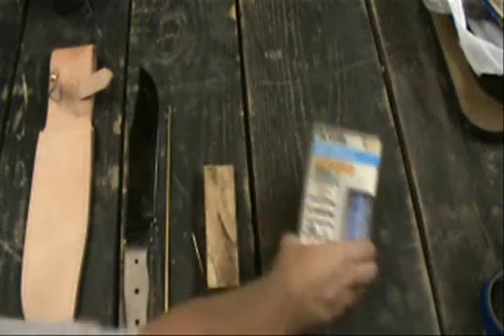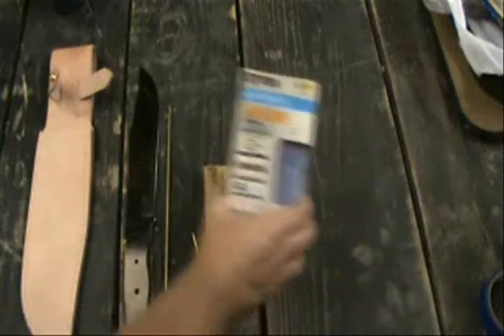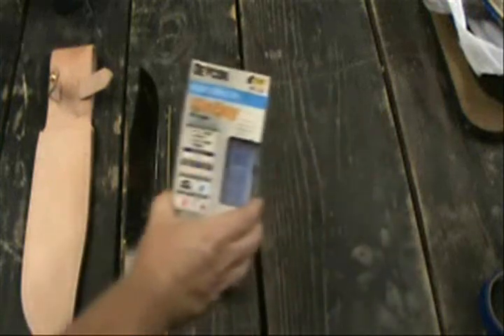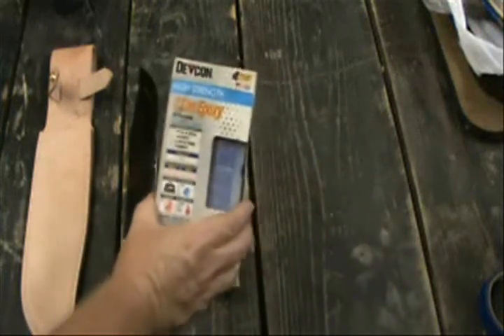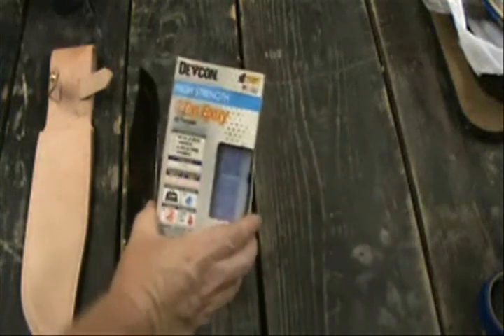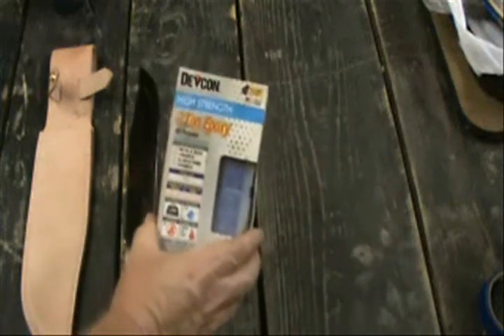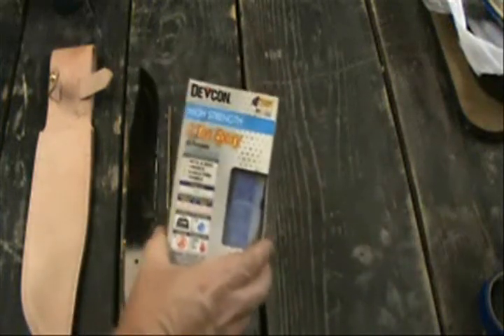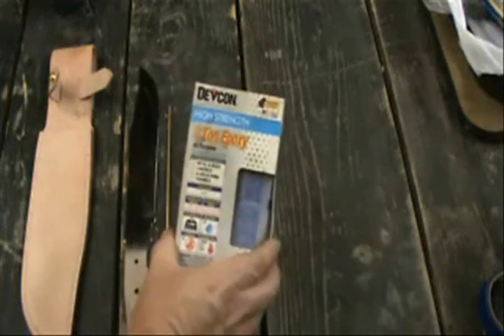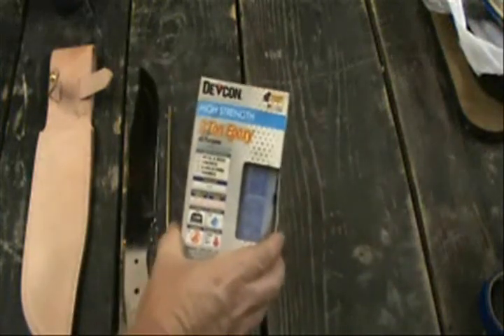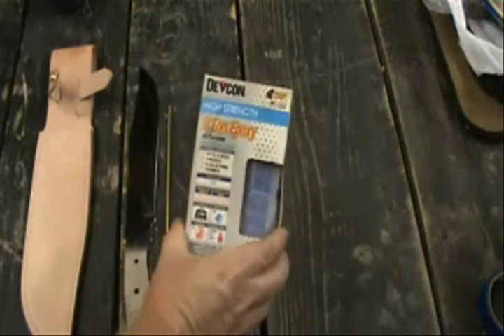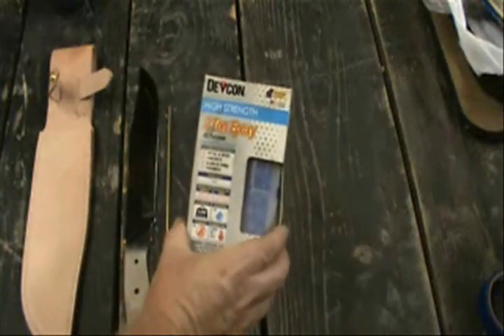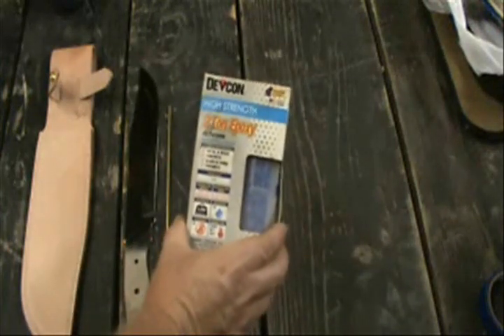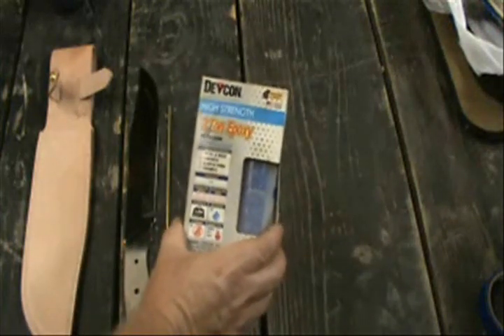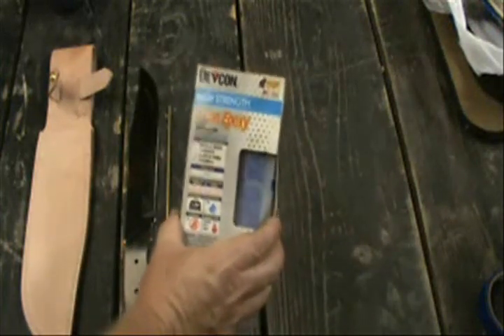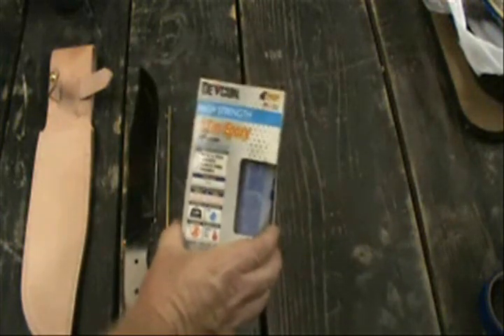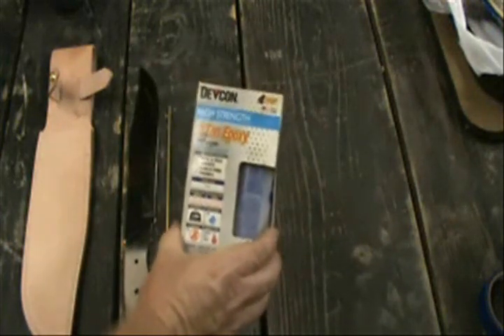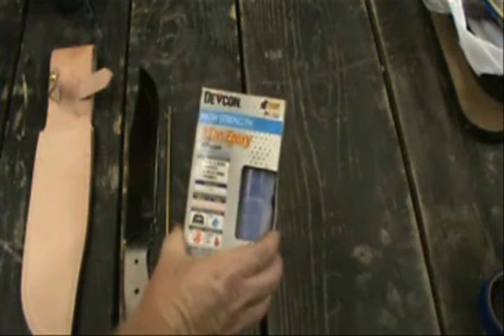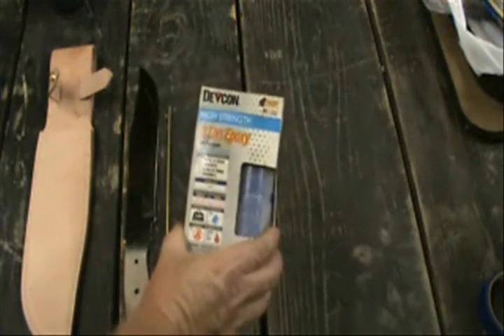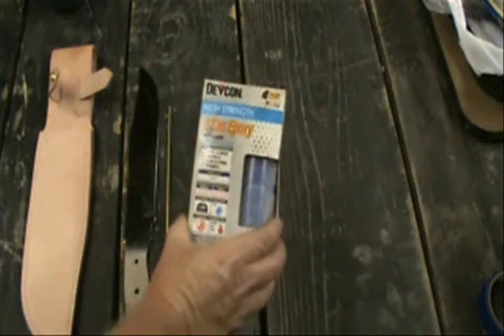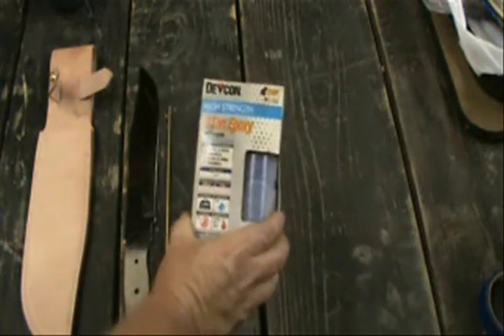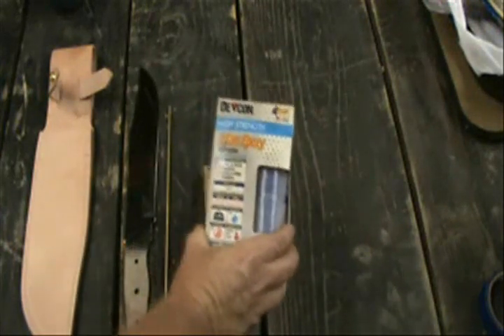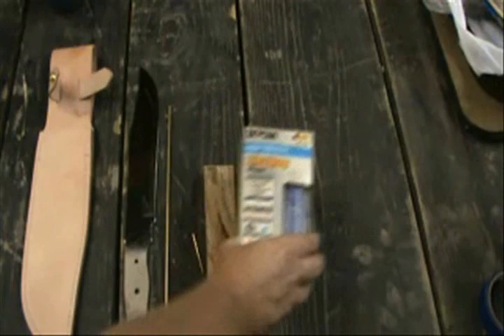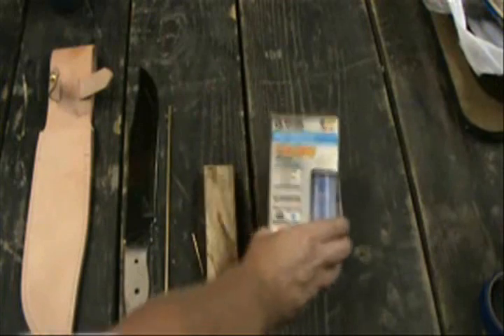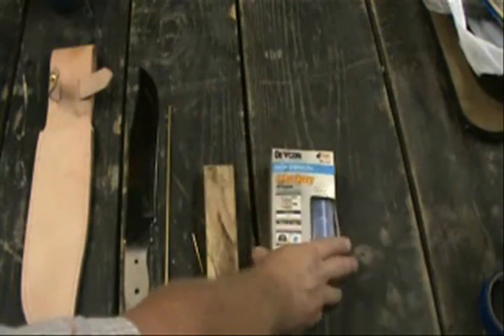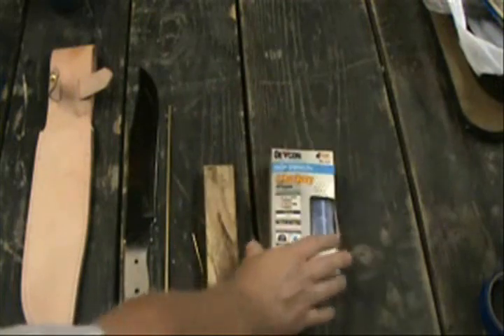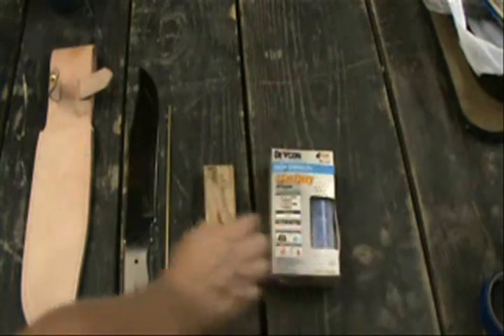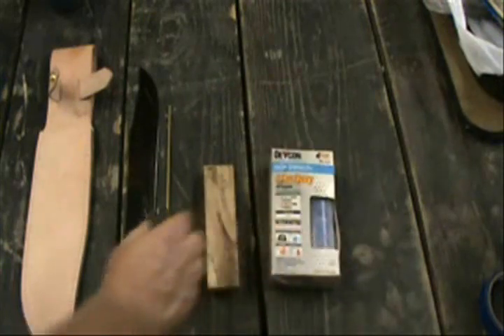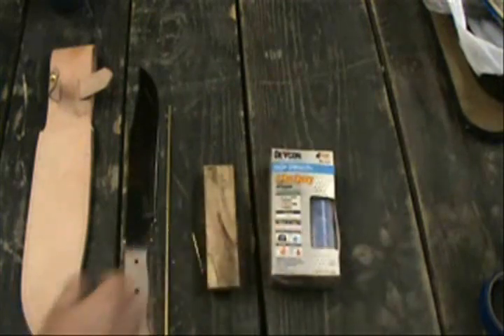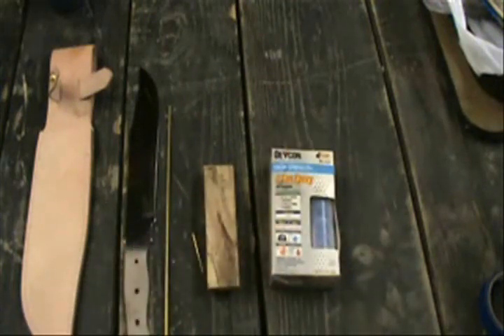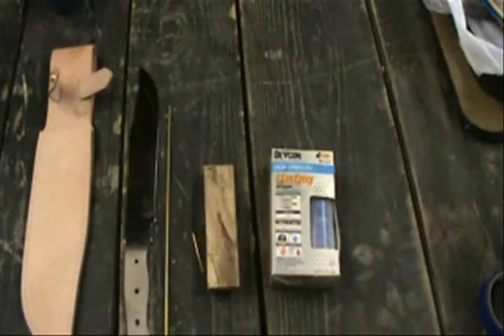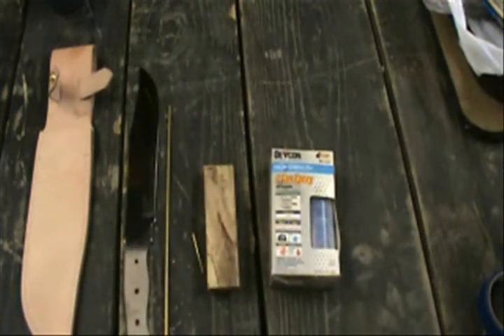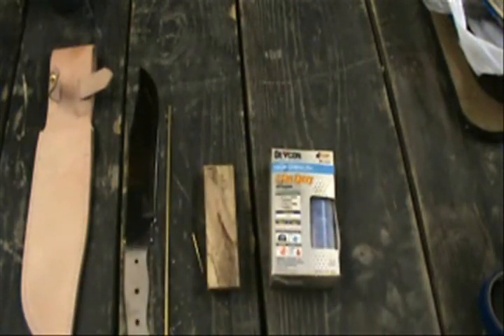Two-ton epoxy. You have to have this. That's what you need right there.